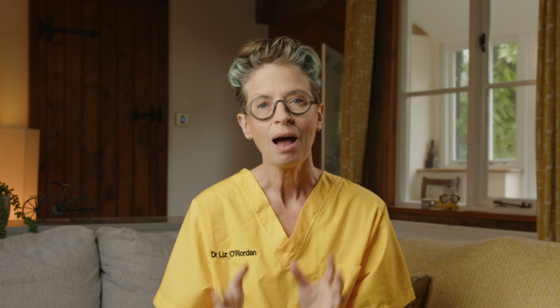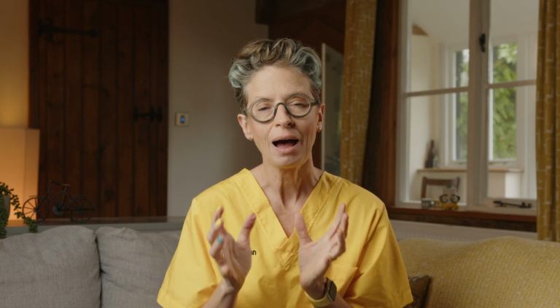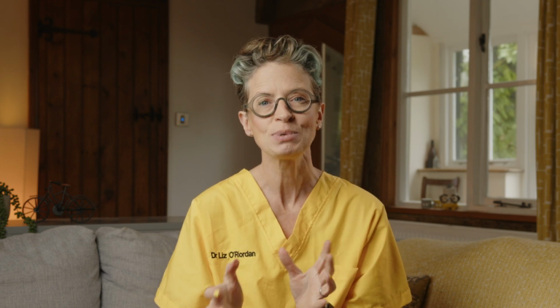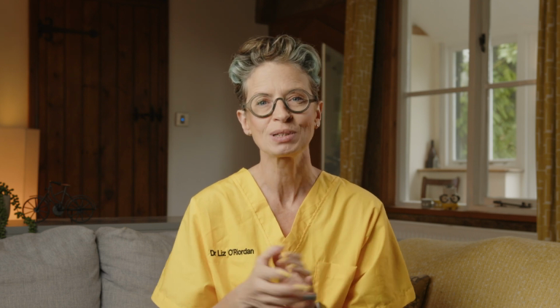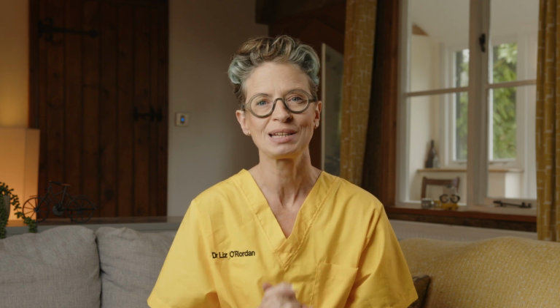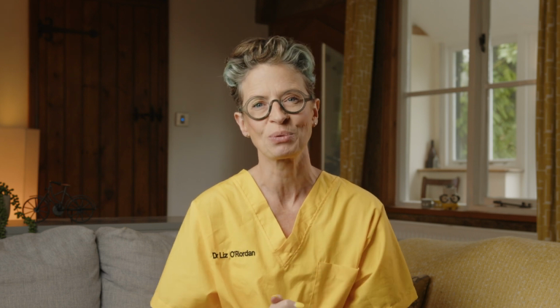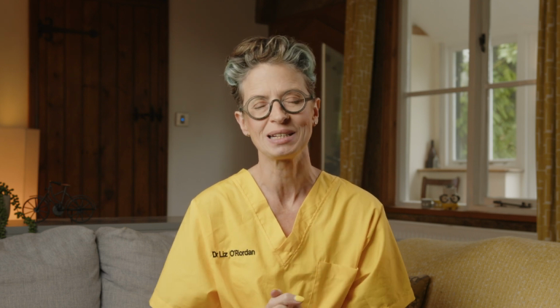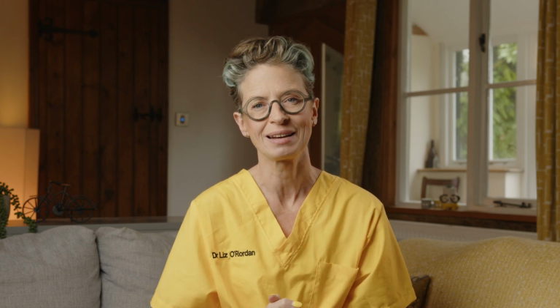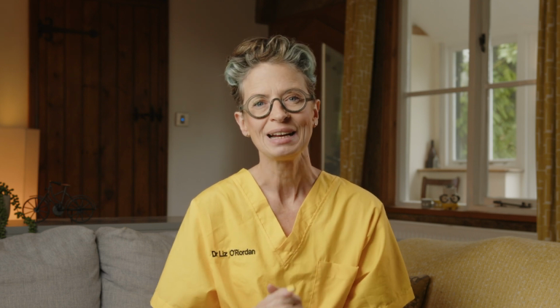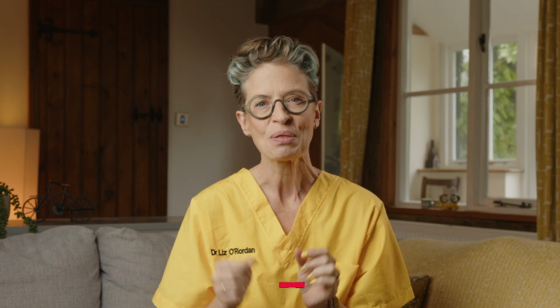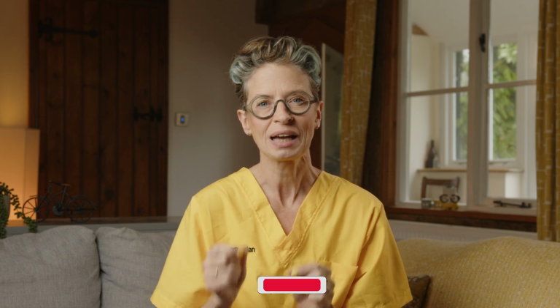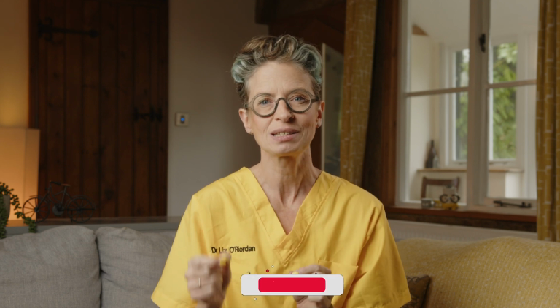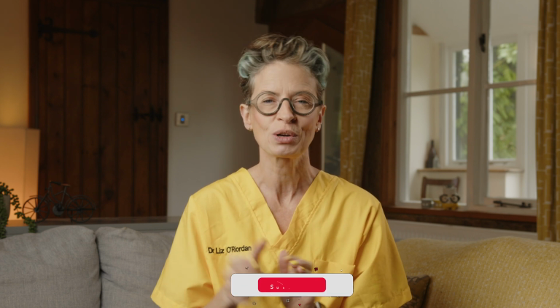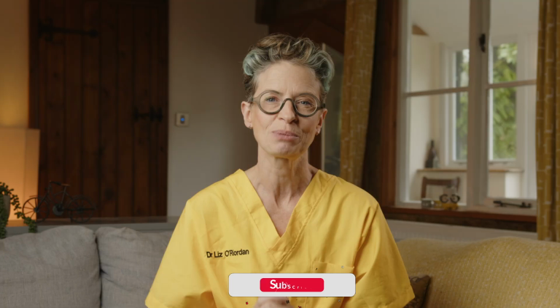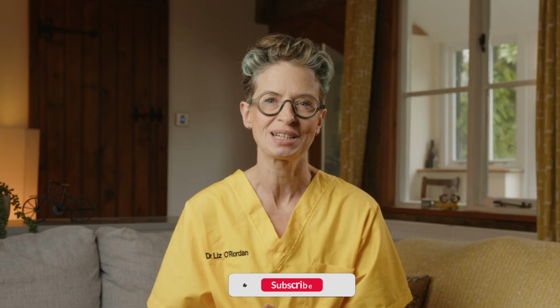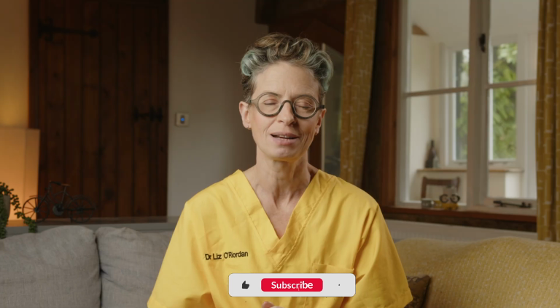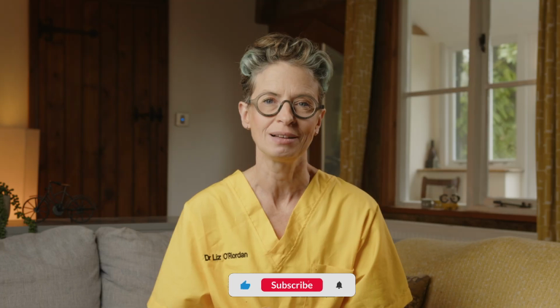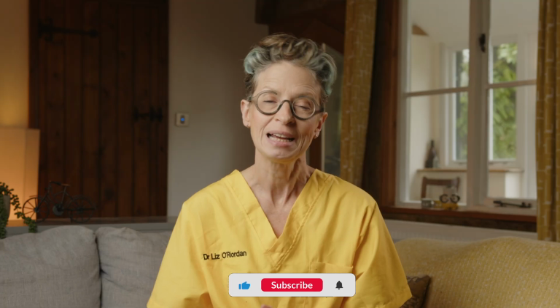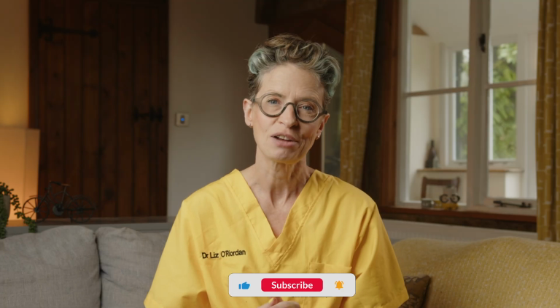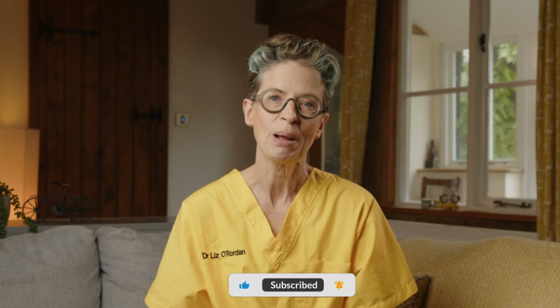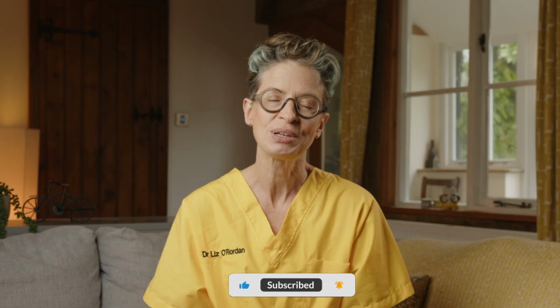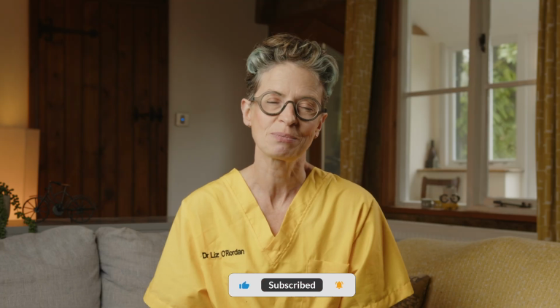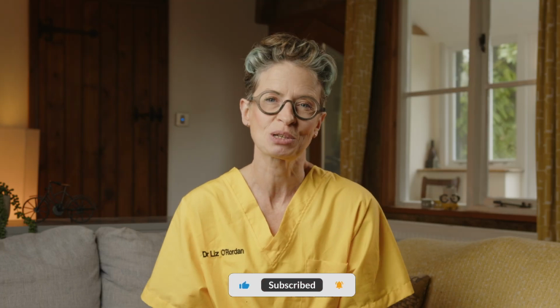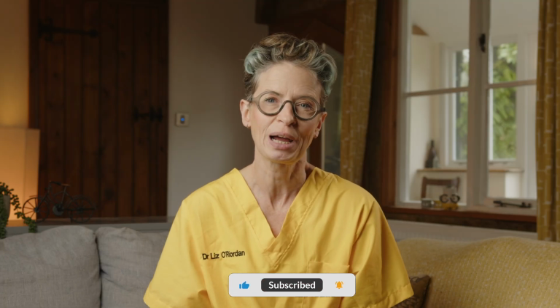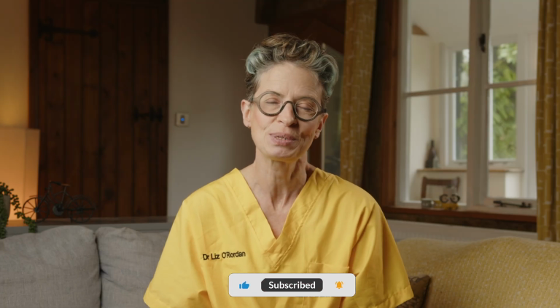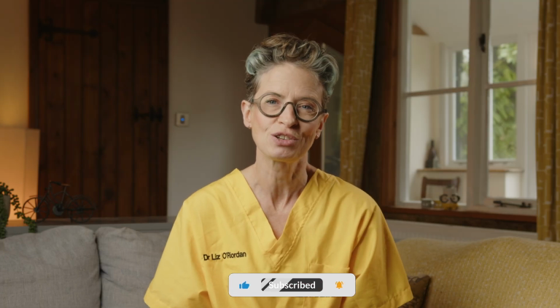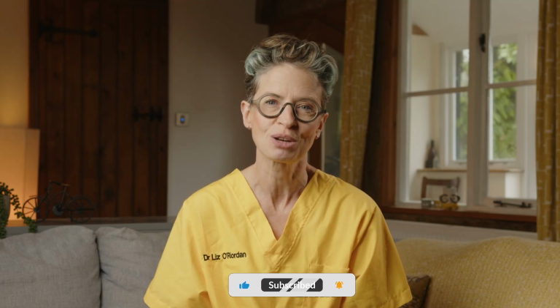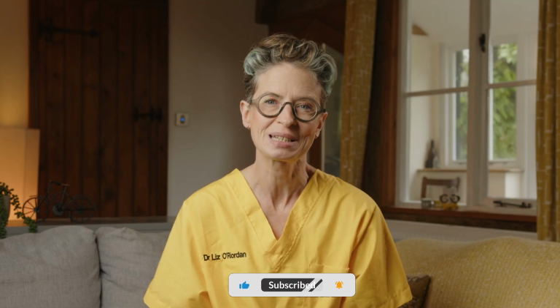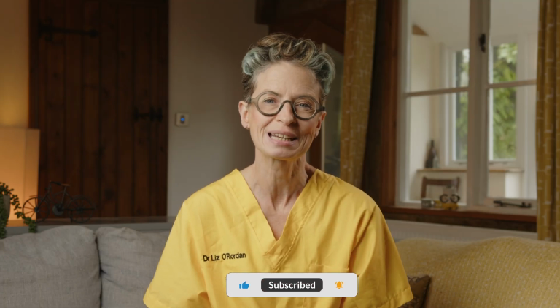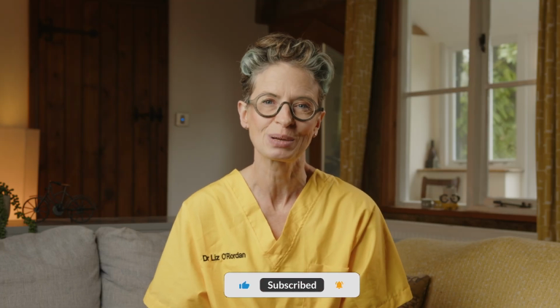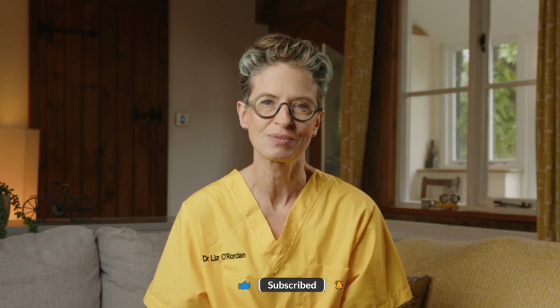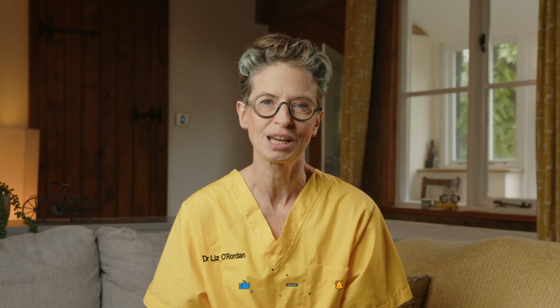I'm Dr Lizzo Reardon. Thanks for watching my channel and remember to subscribe so you don't miss next week's video.